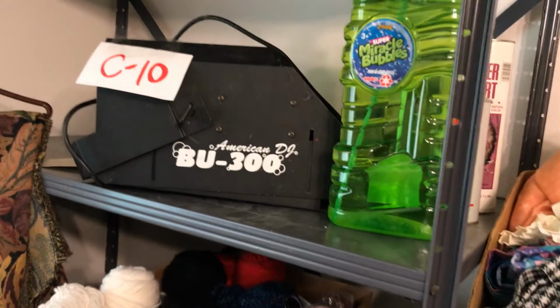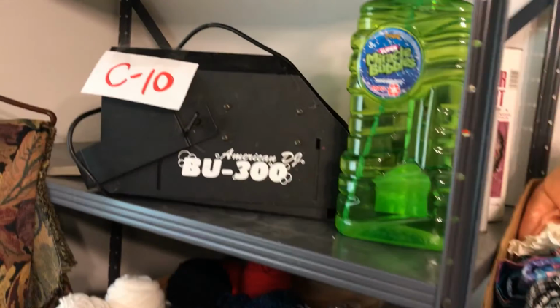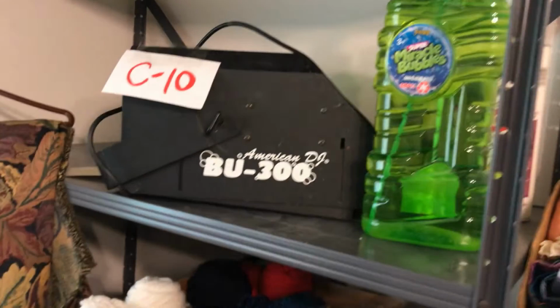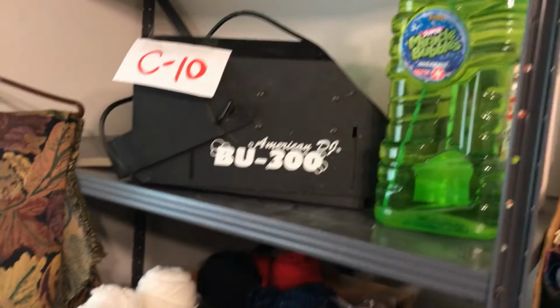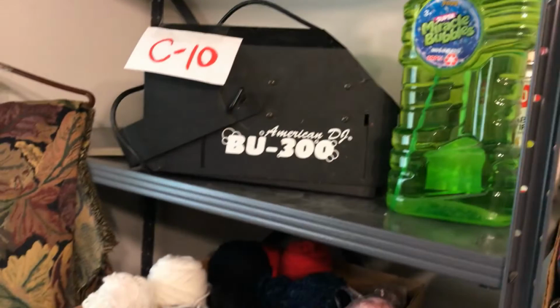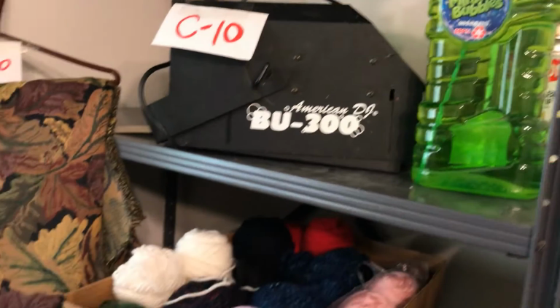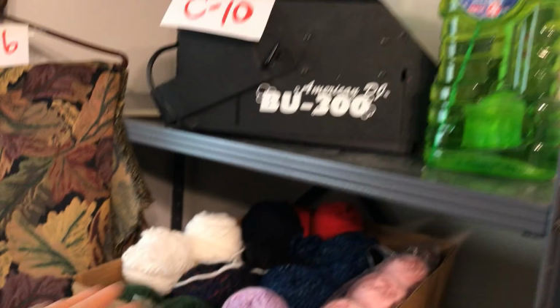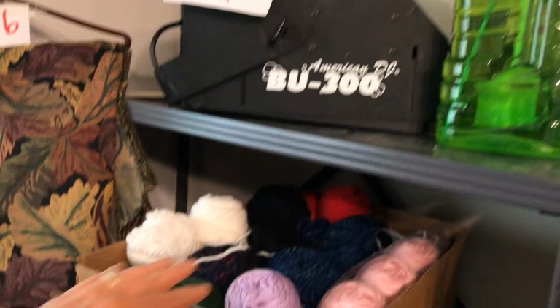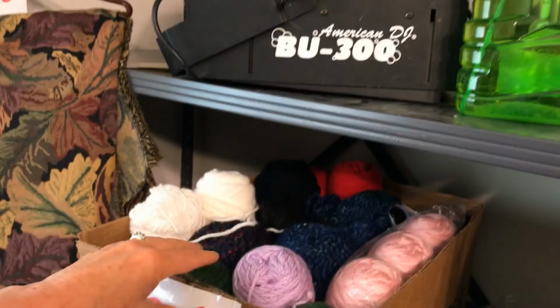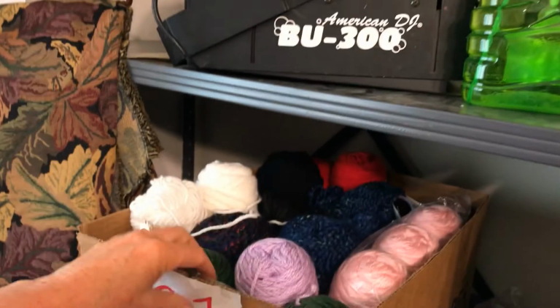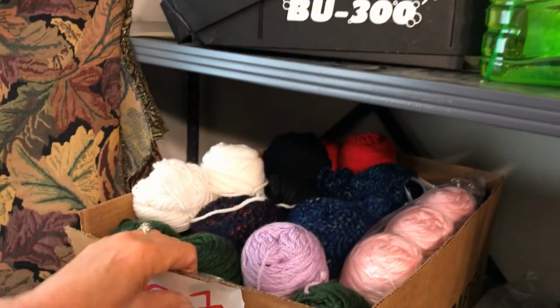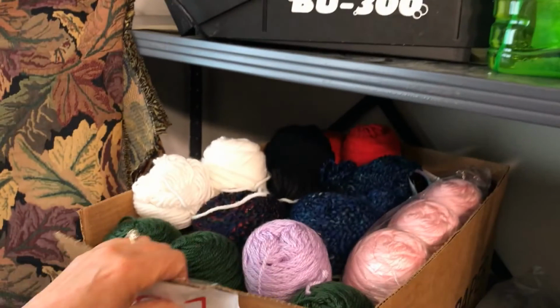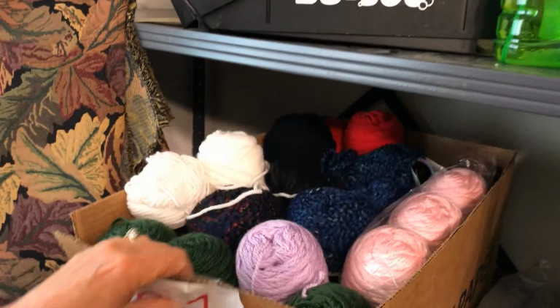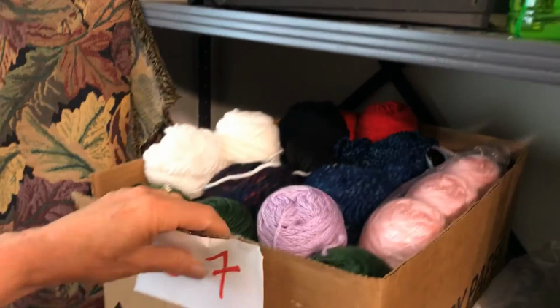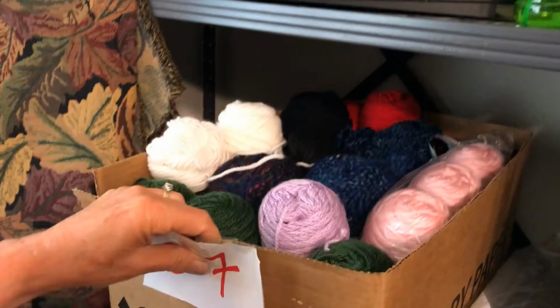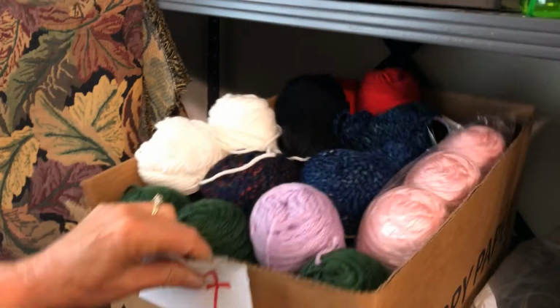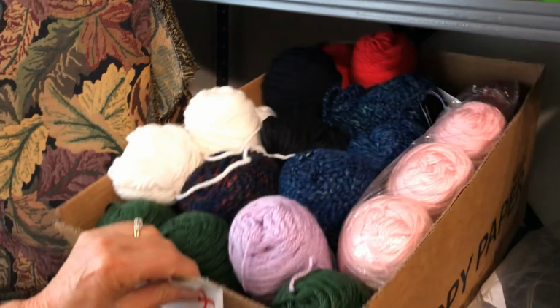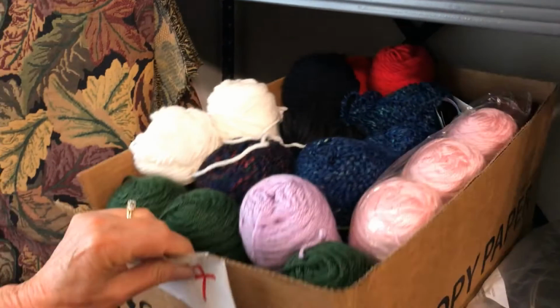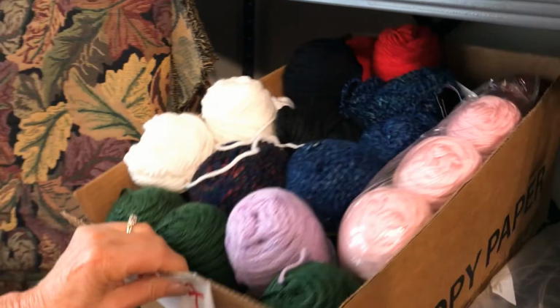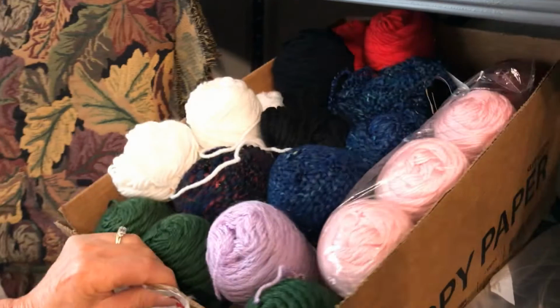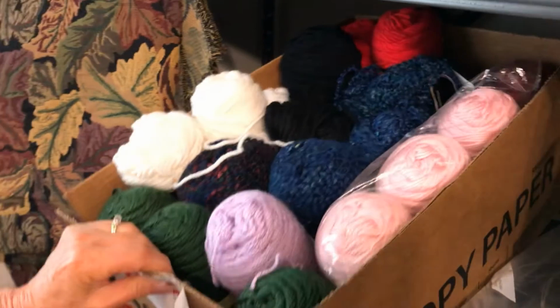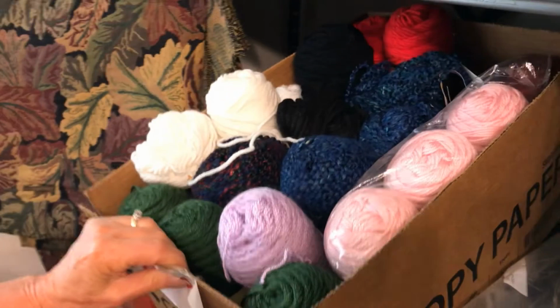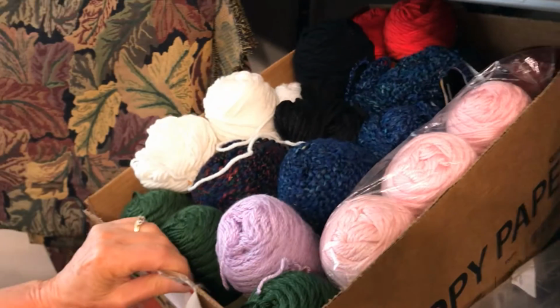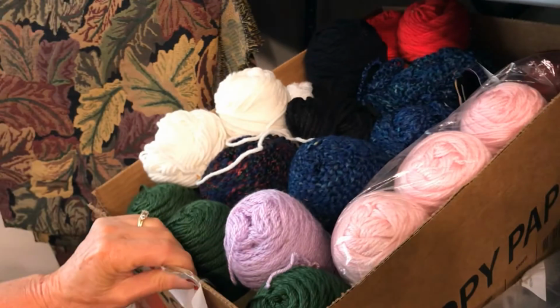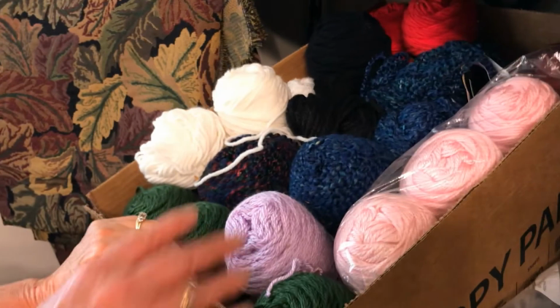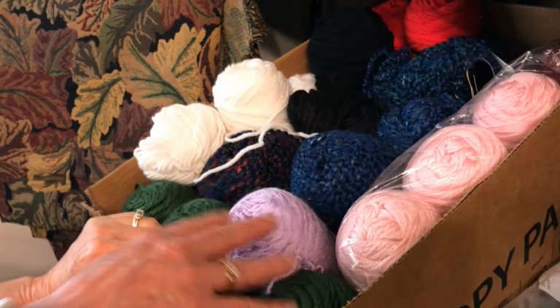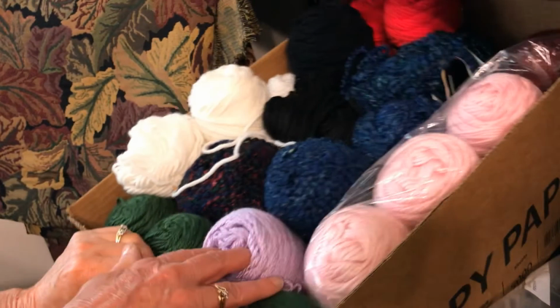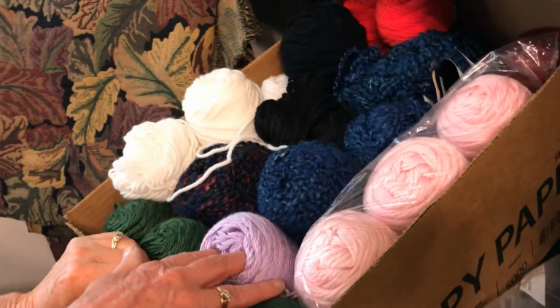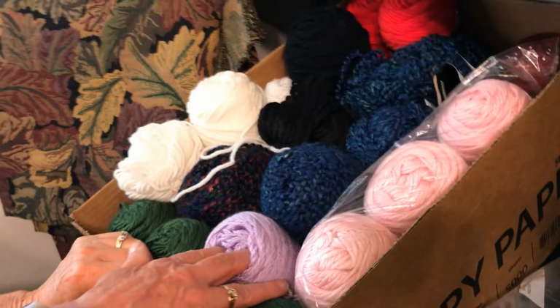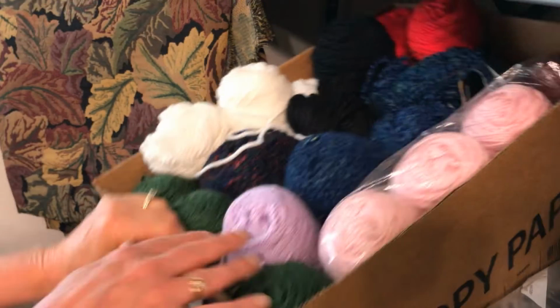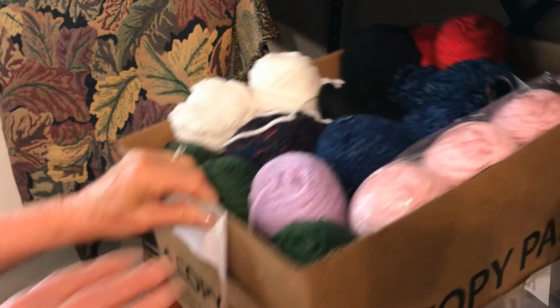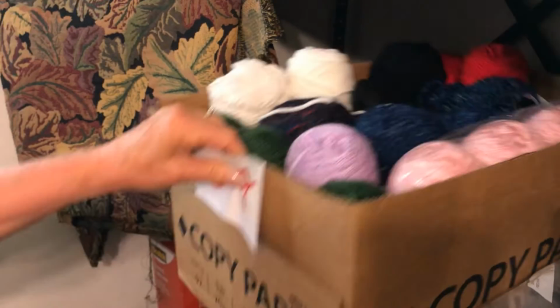Yarn — a whole box full of yarn here. Many skeins, very soft, different colors.